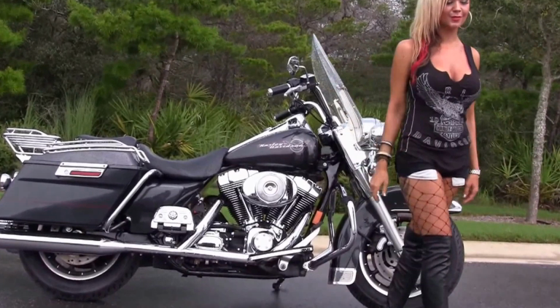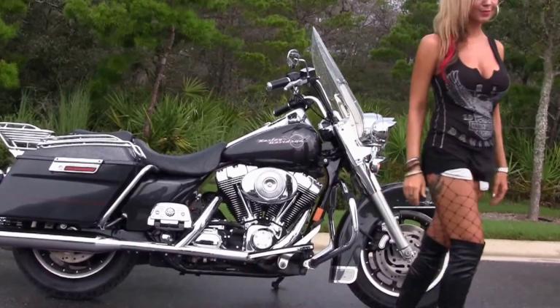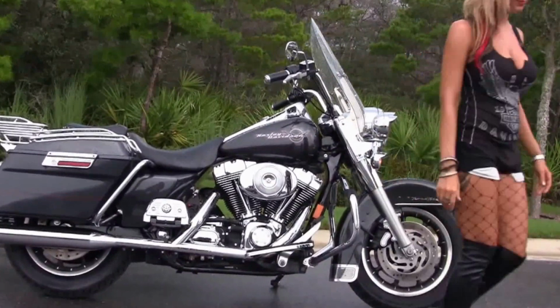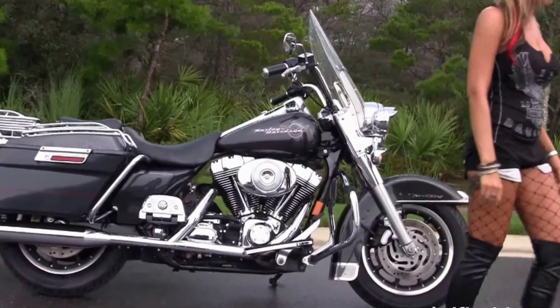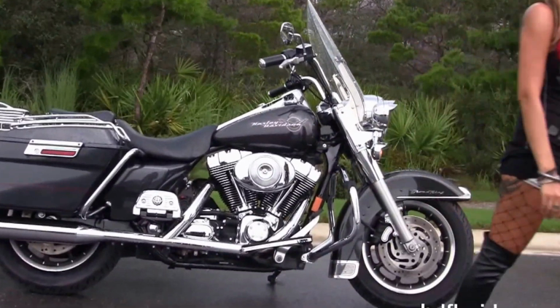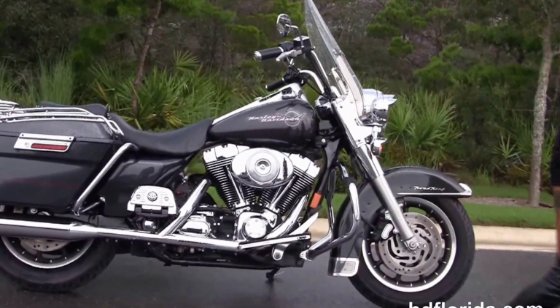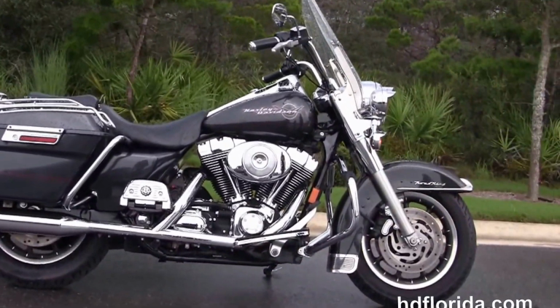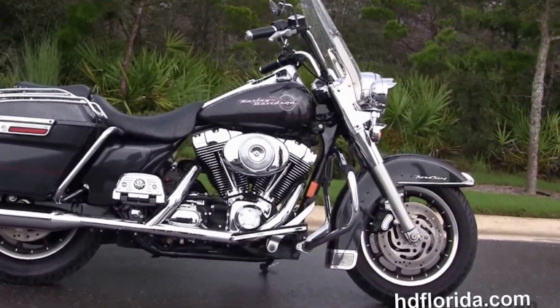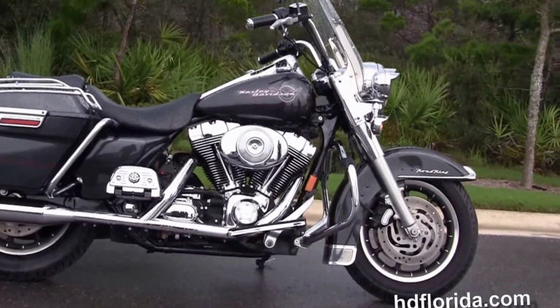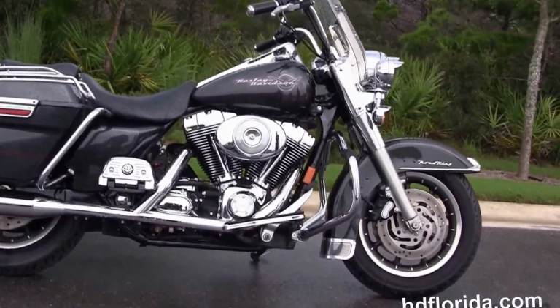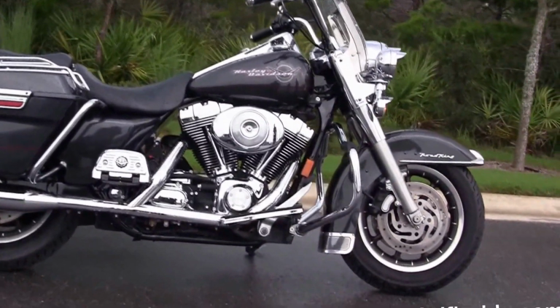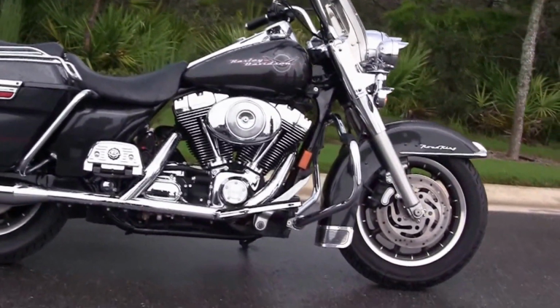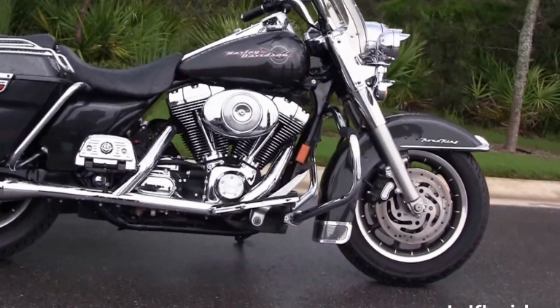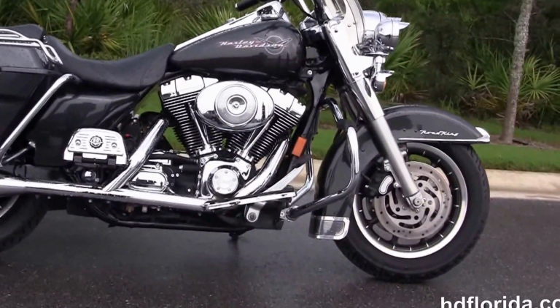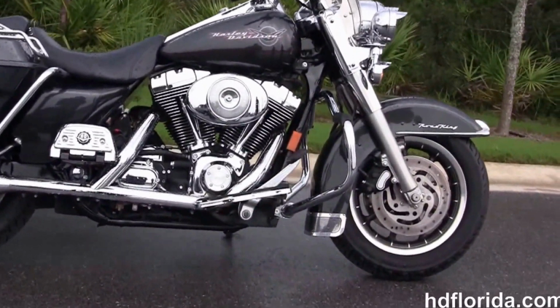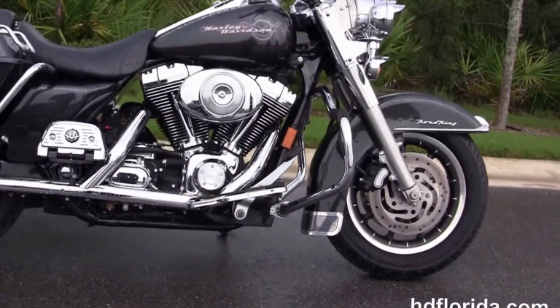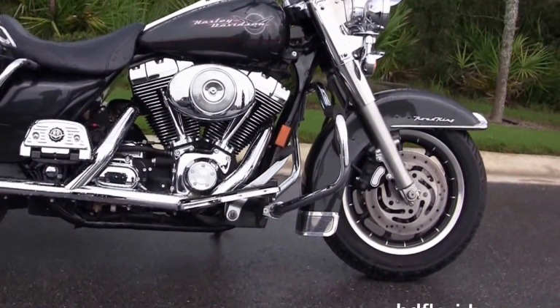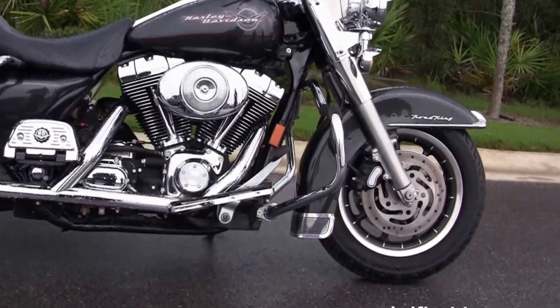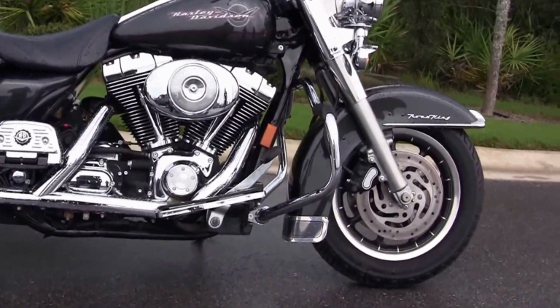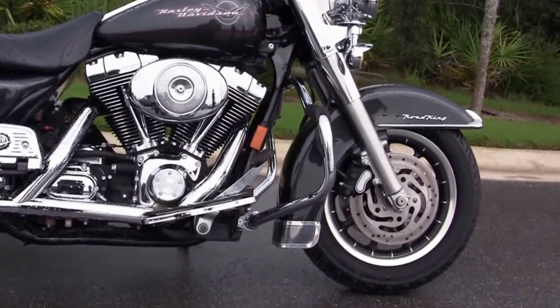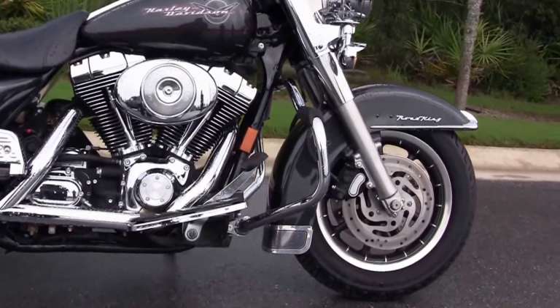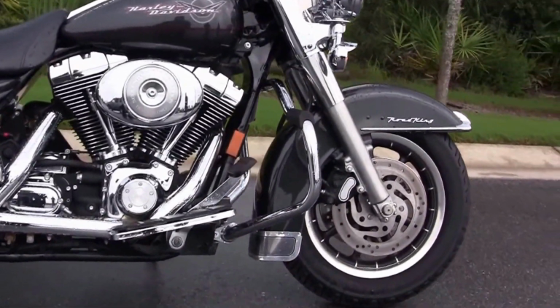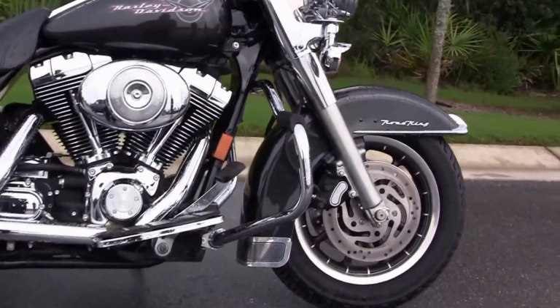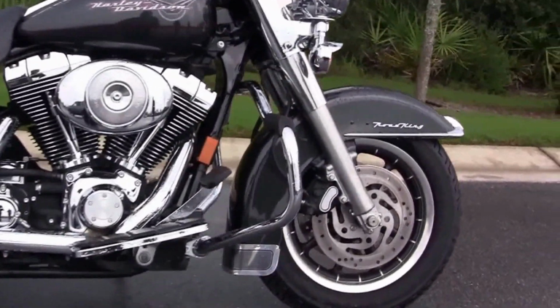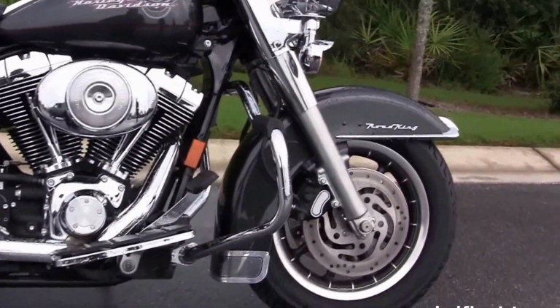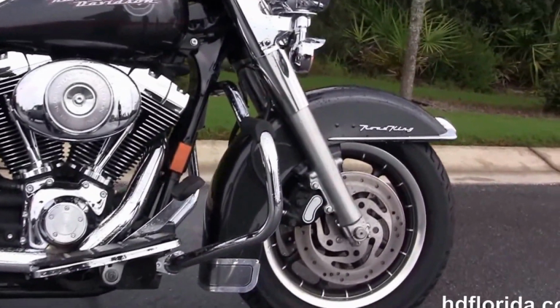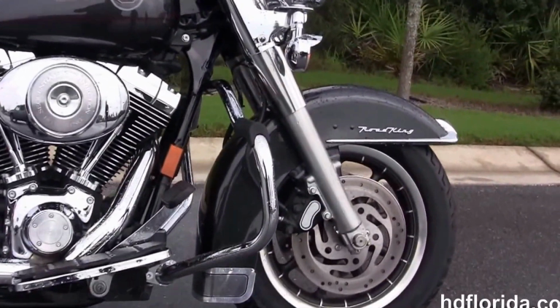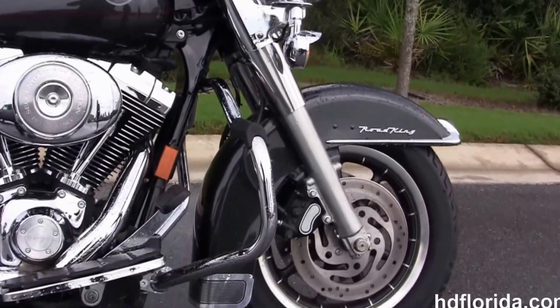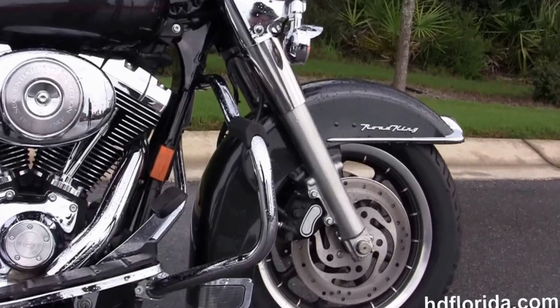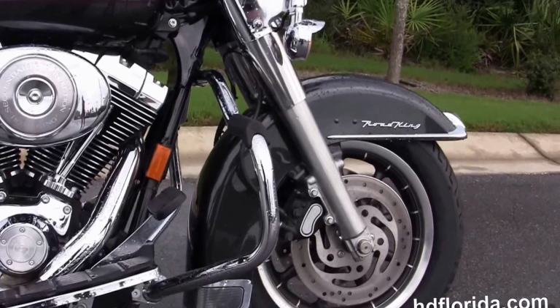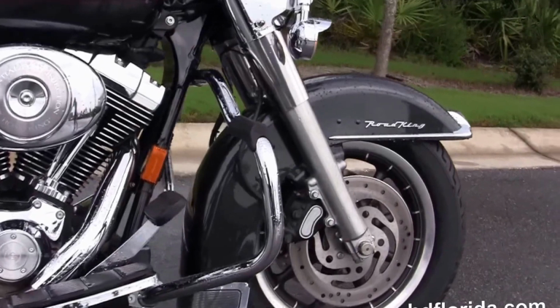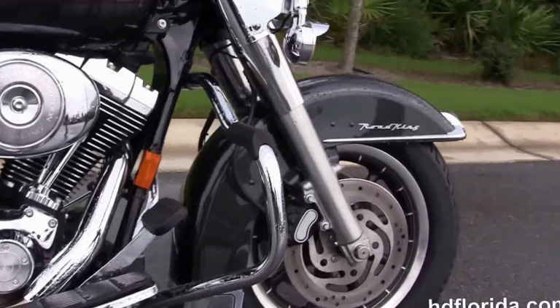This Road King starts out in front with the dual disc brakes, the nine-spoke mag wheels, and the chrome trim front fender.